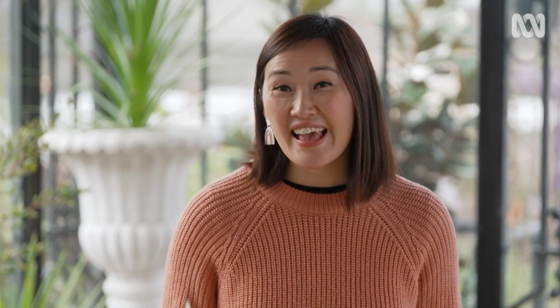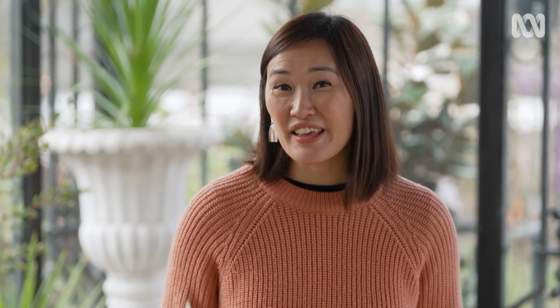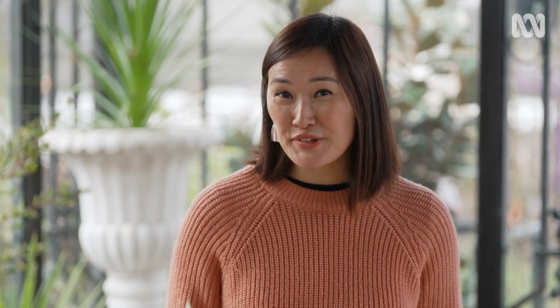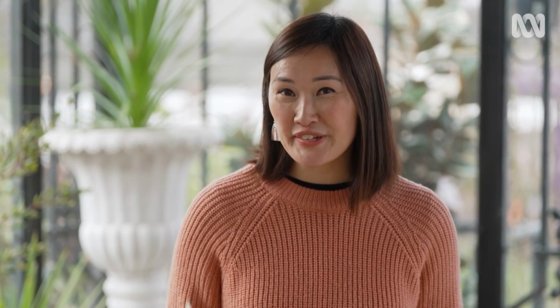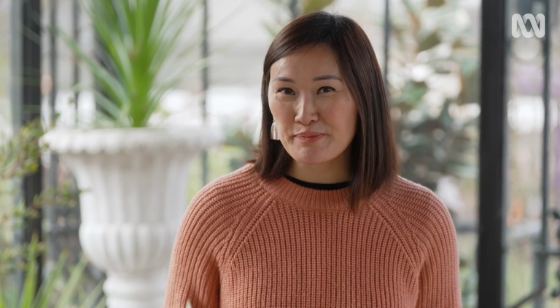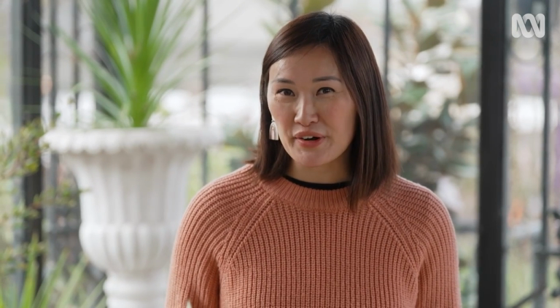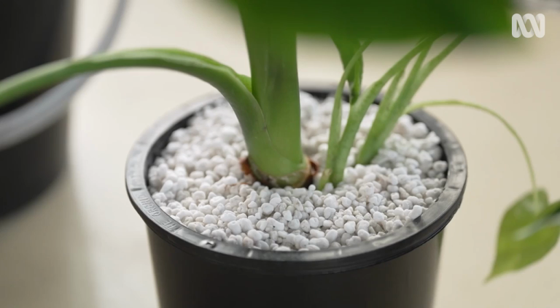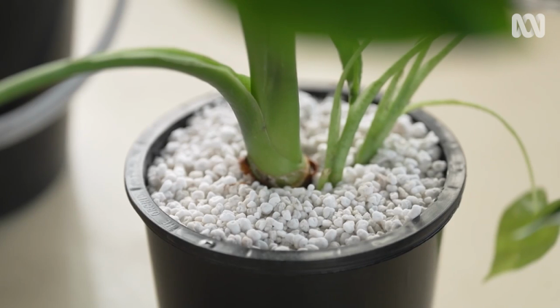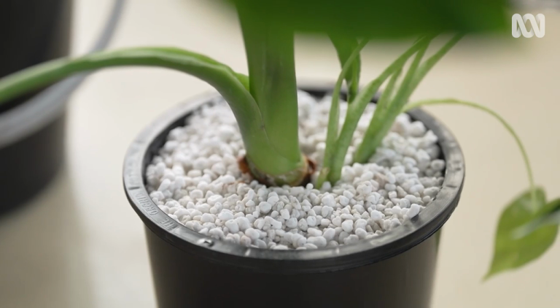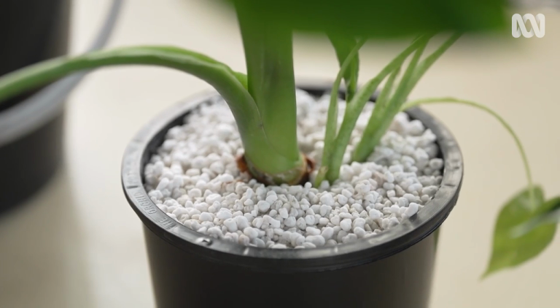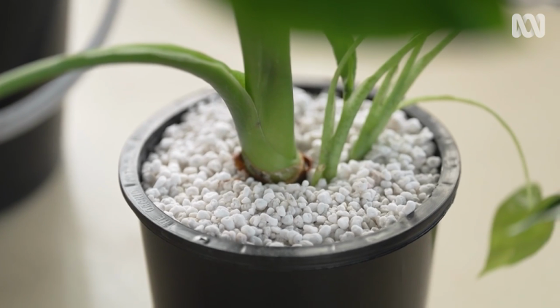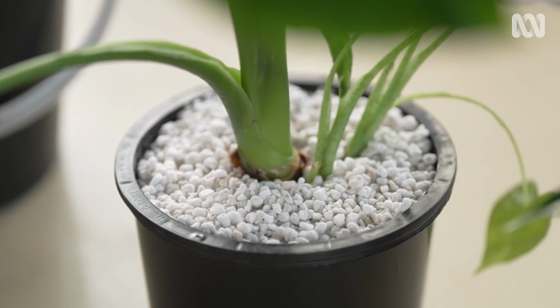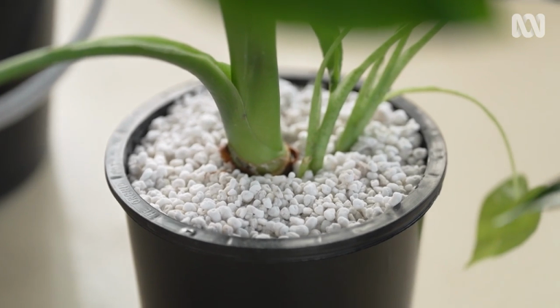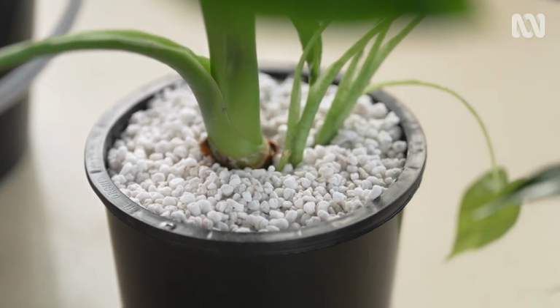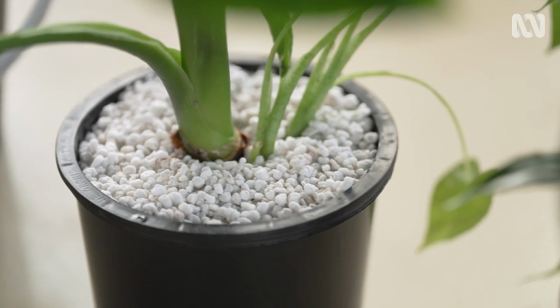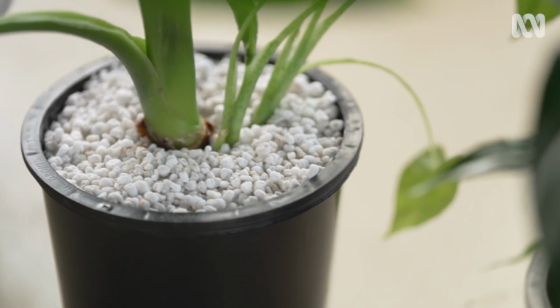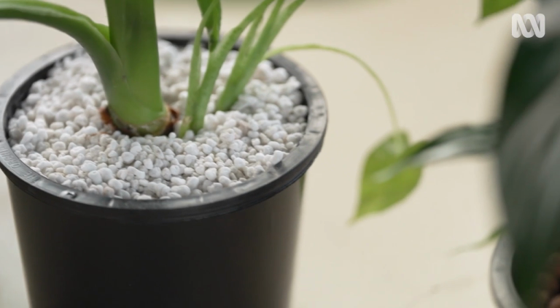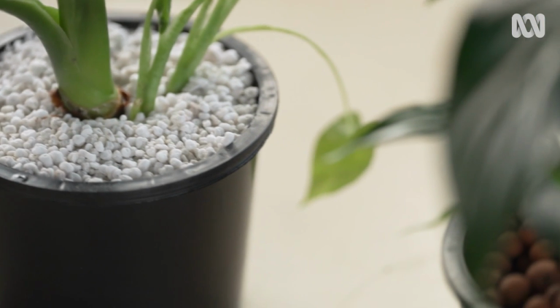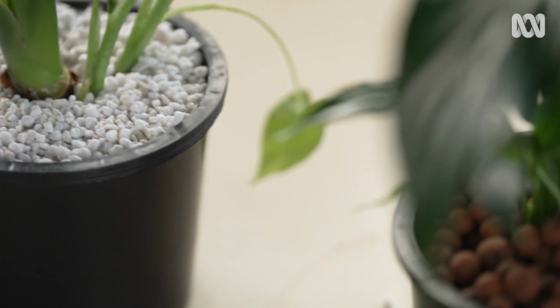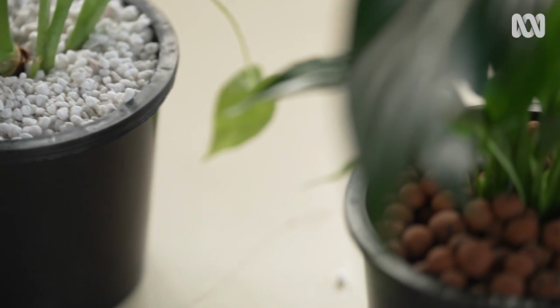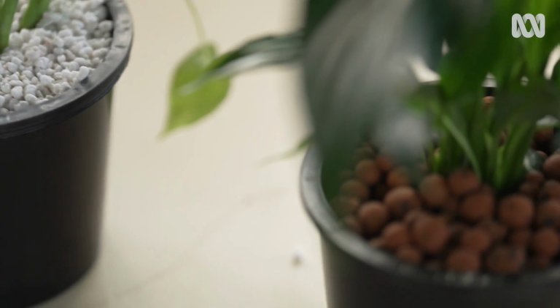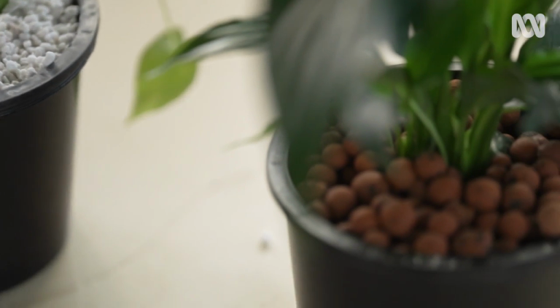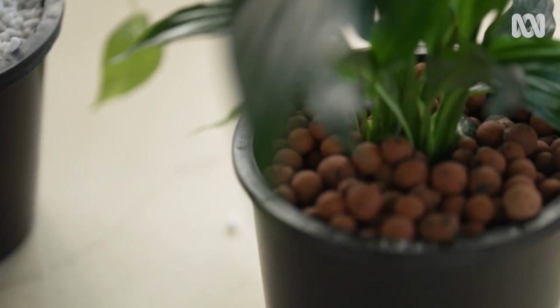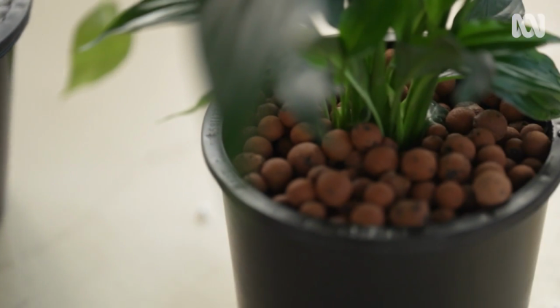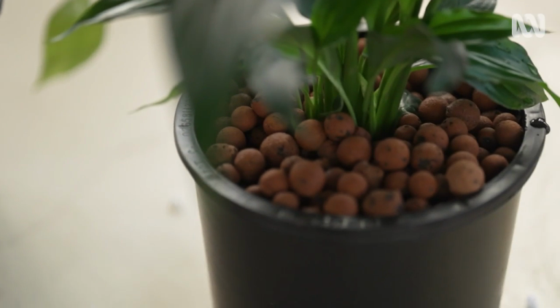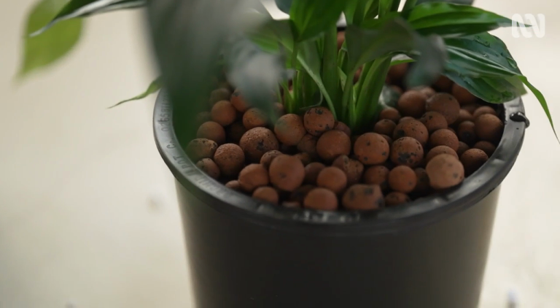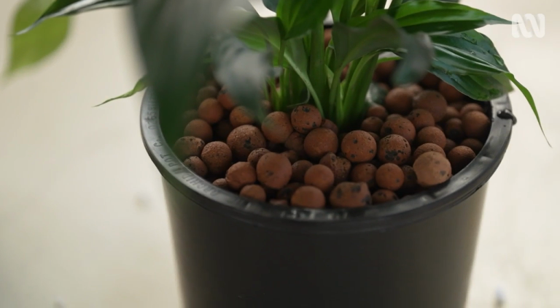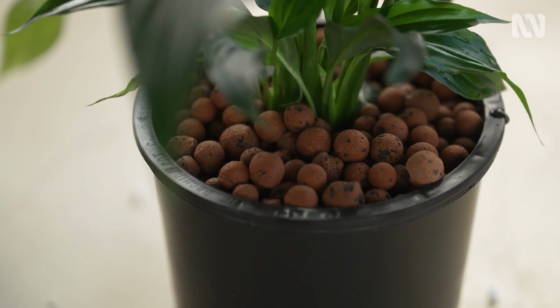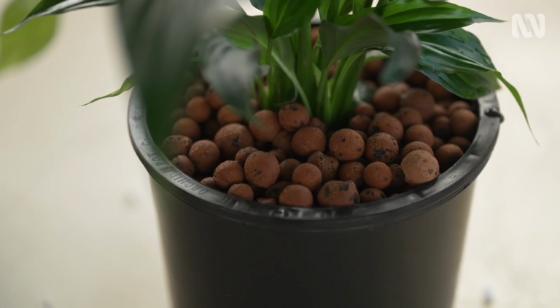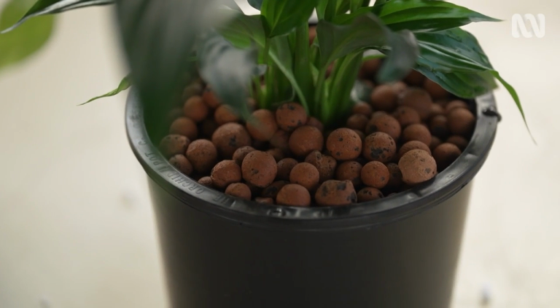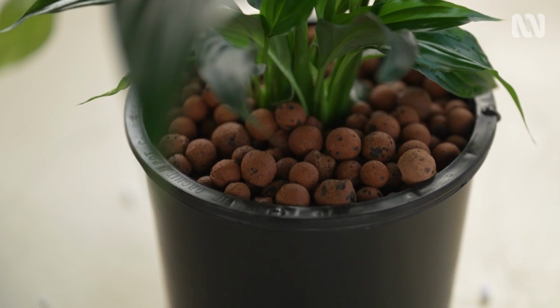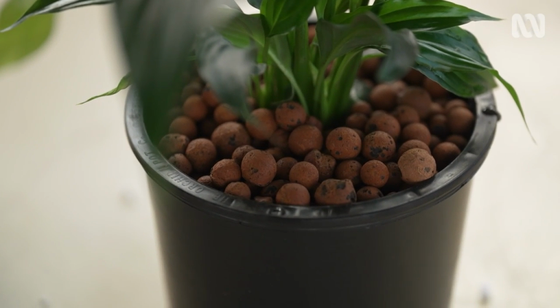If you do need to pot on, you can reuse the perlite and clay bores. Just make sure you wash and sterilise thoroughly before use.